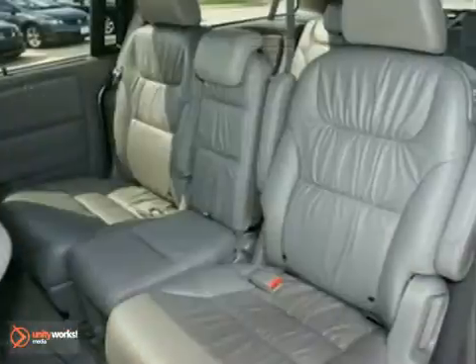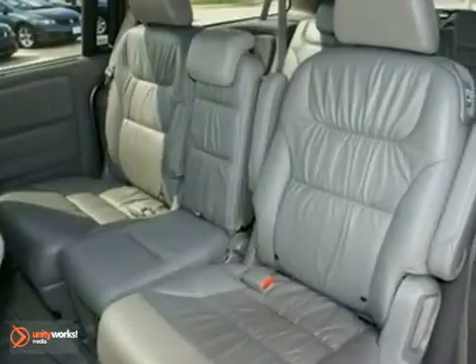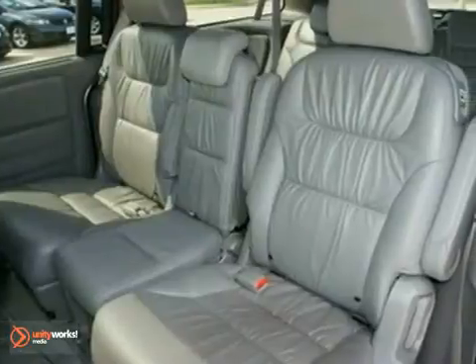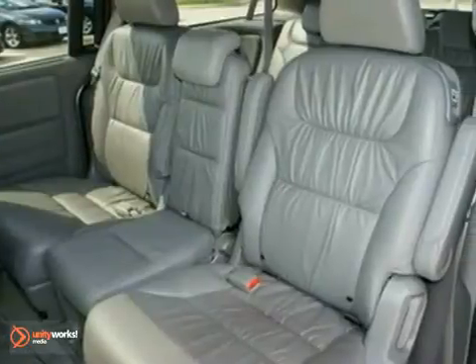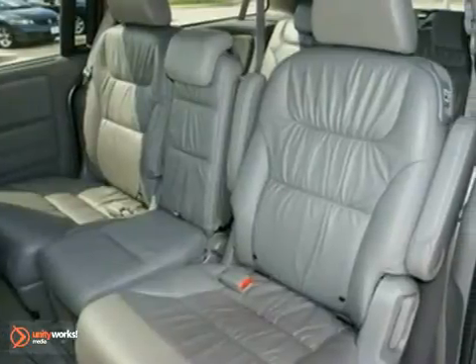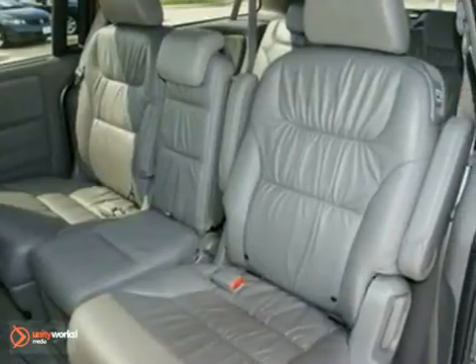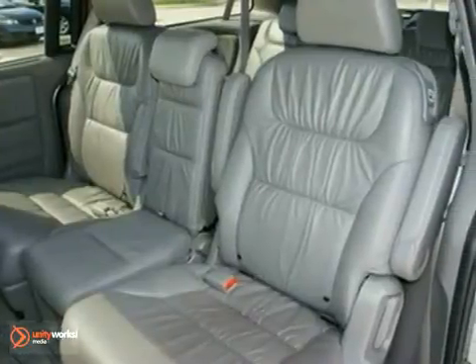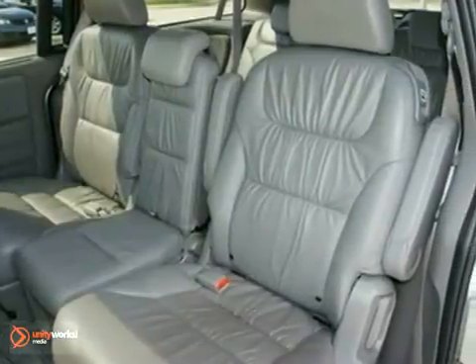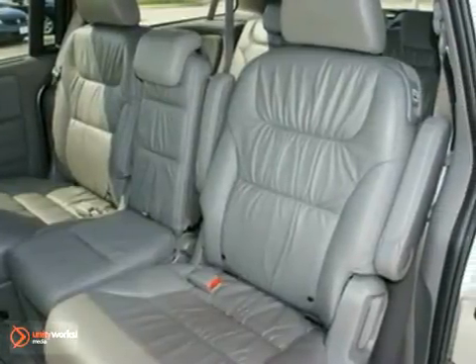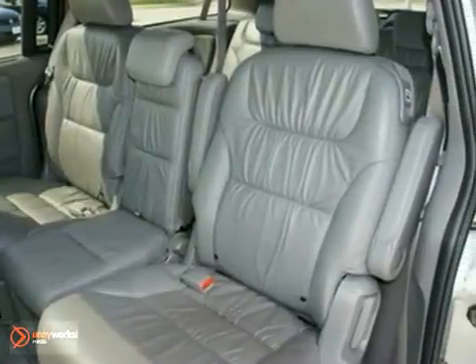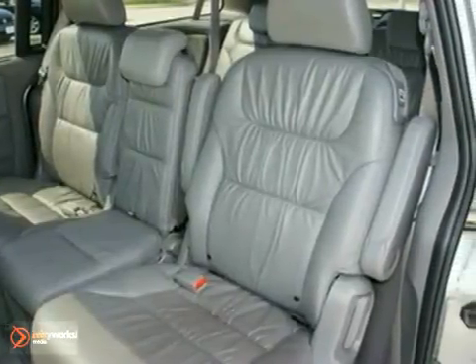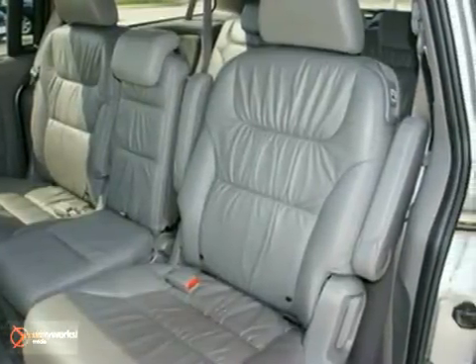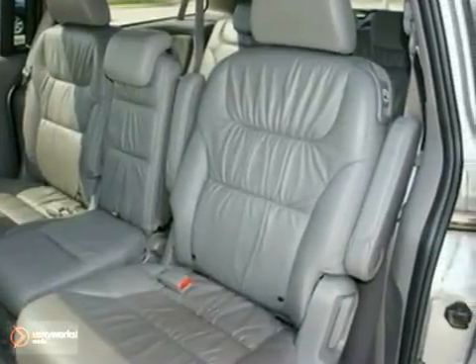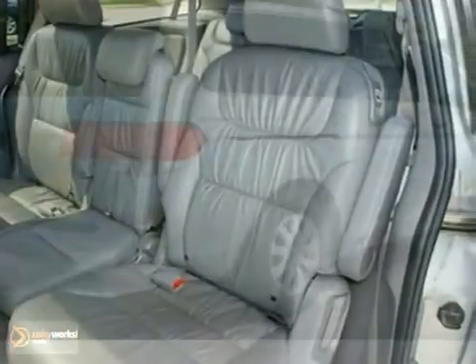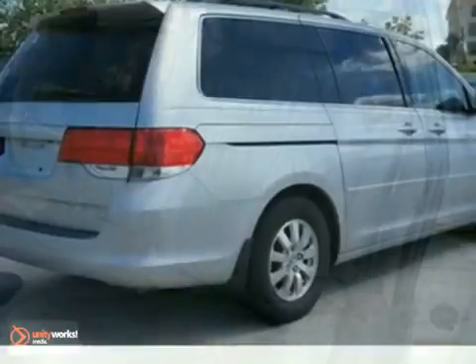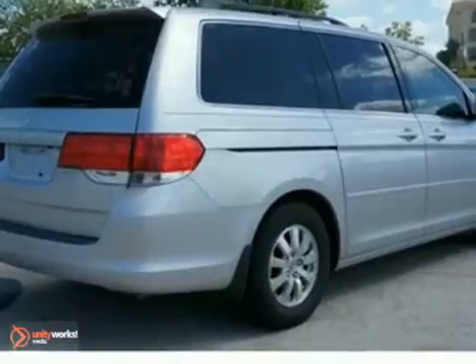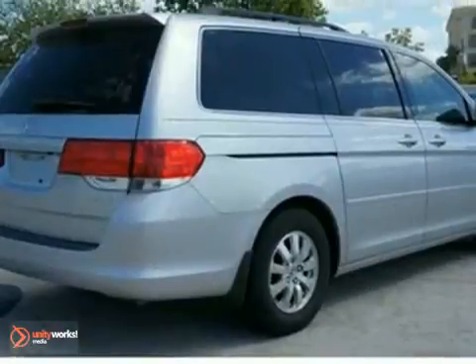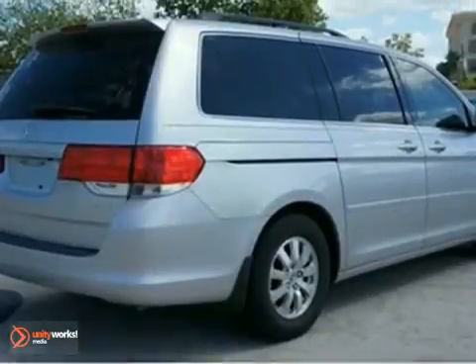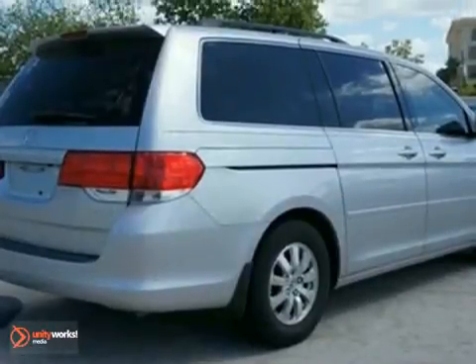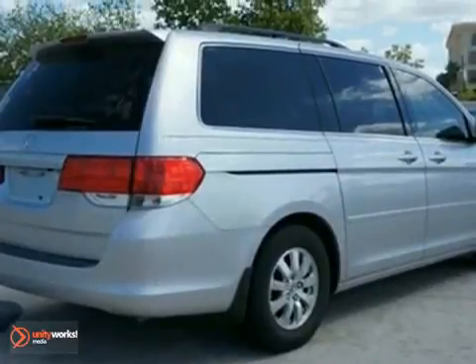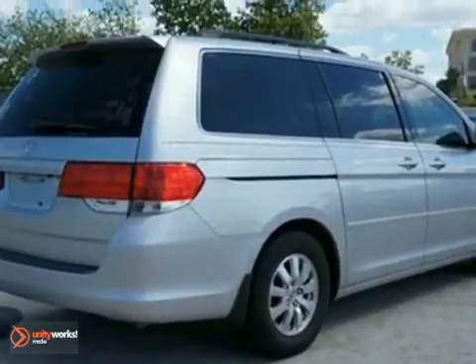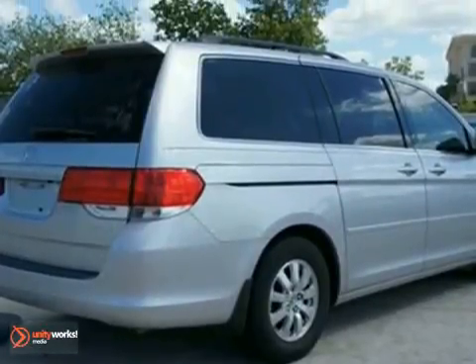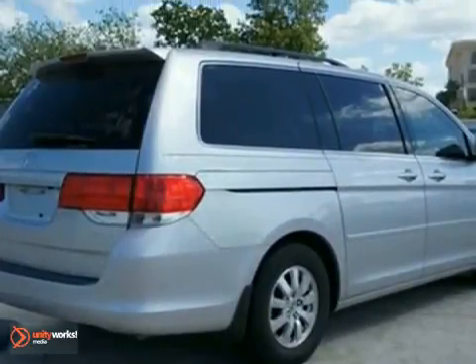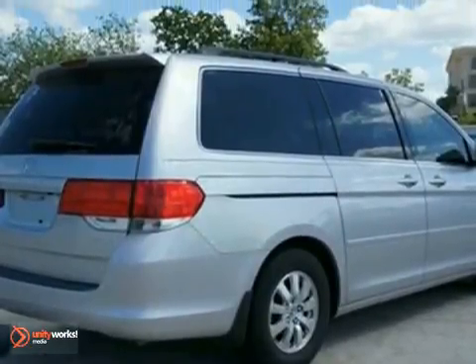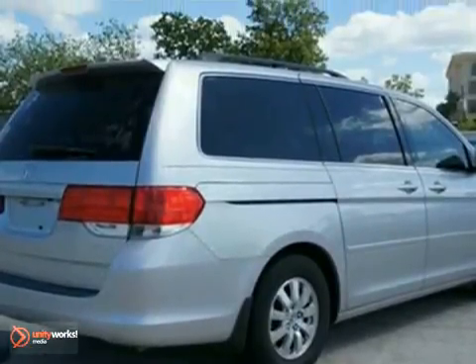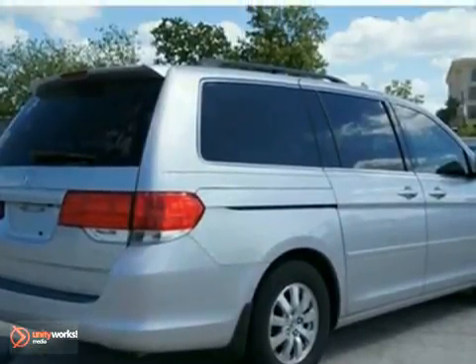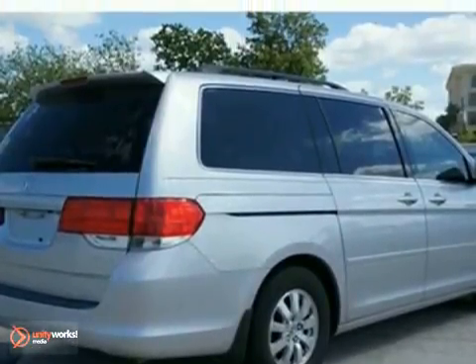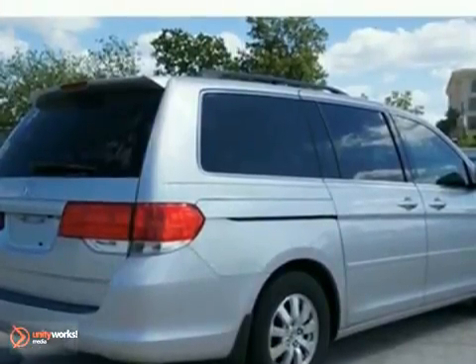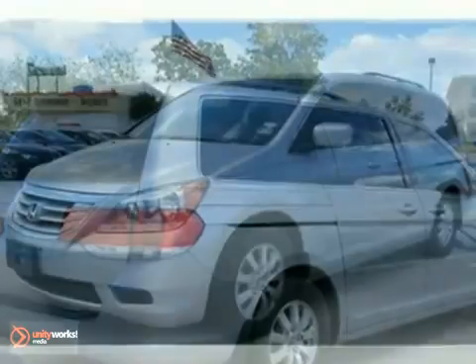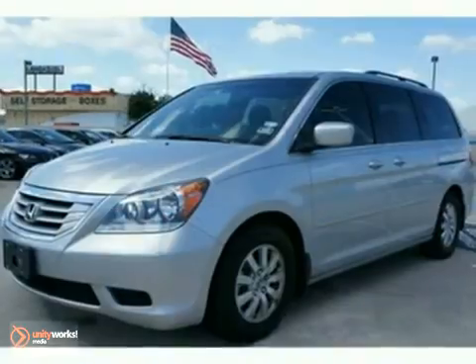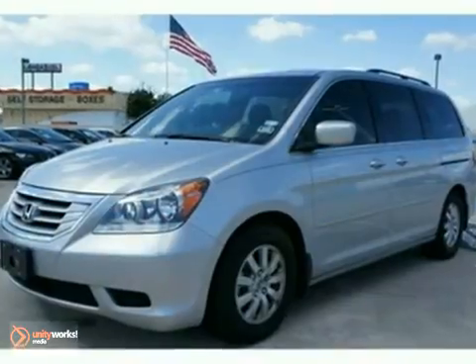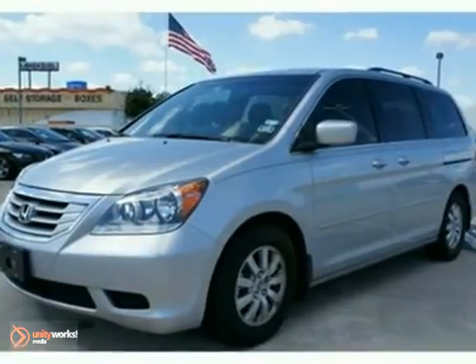And with a clean one-owner Carfax and dual warranties, it won't be here long. Stop in for a test drive today.